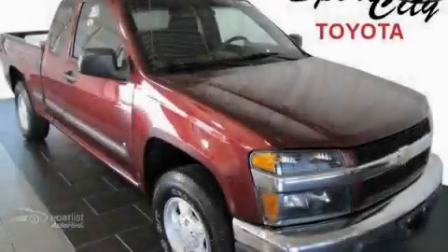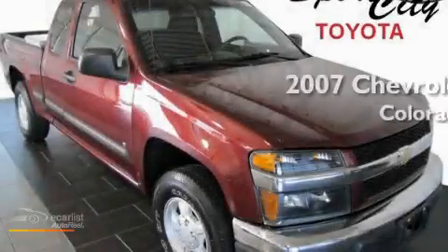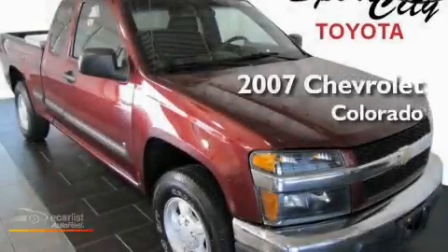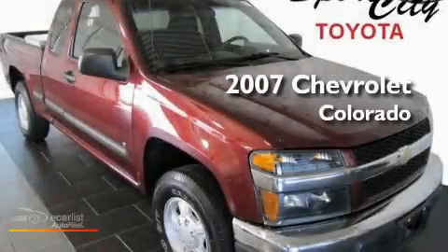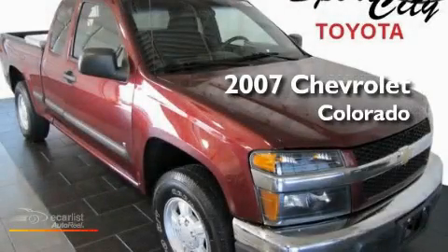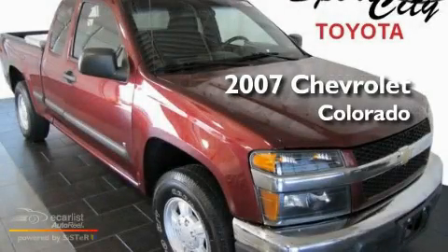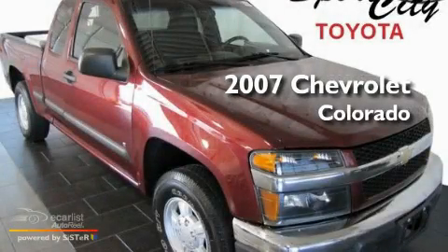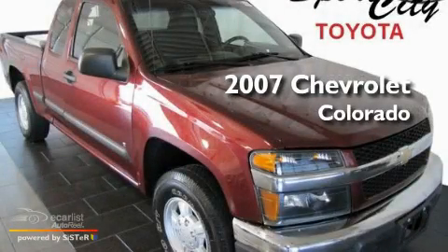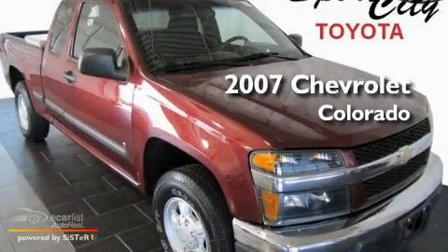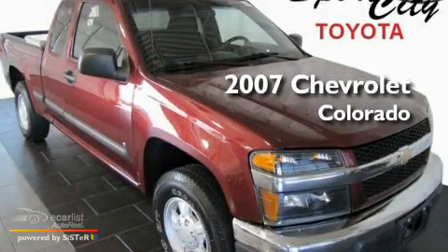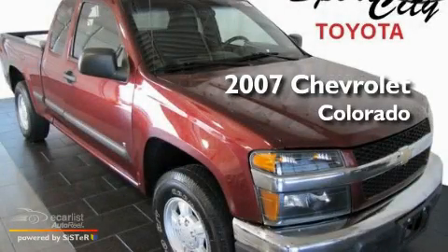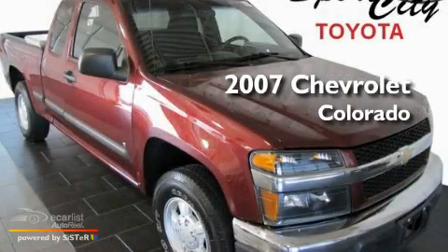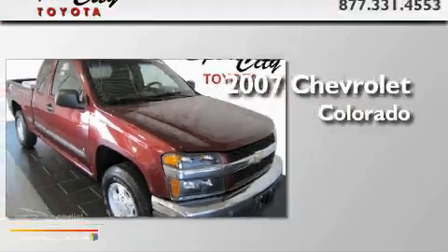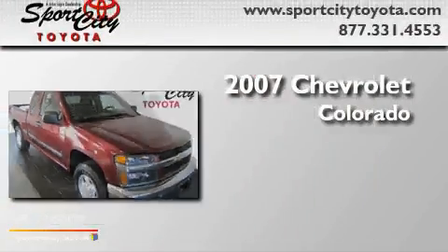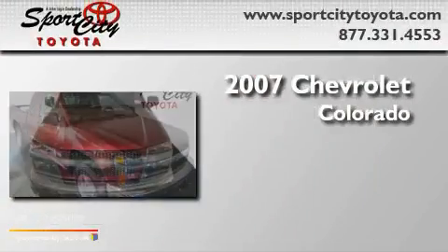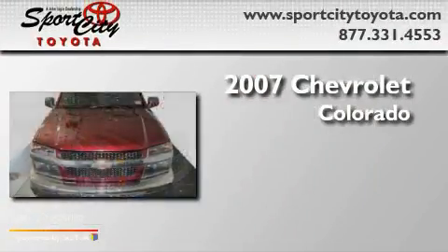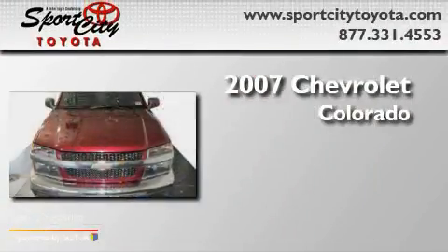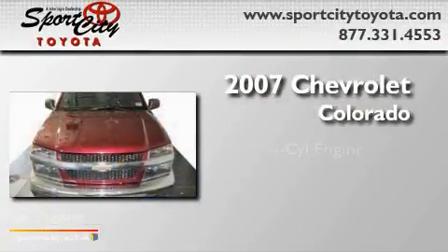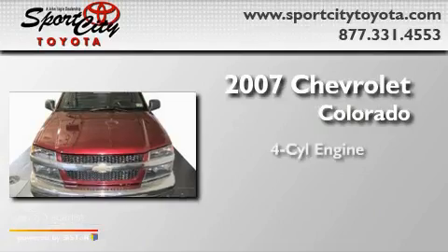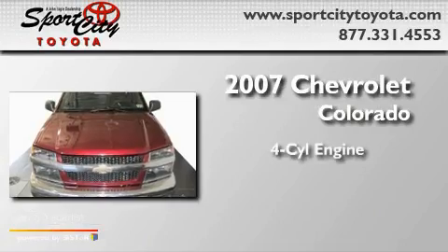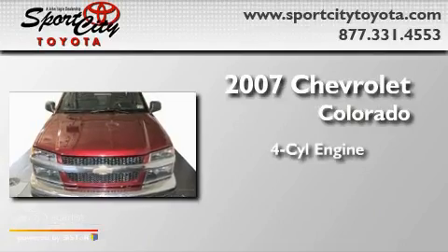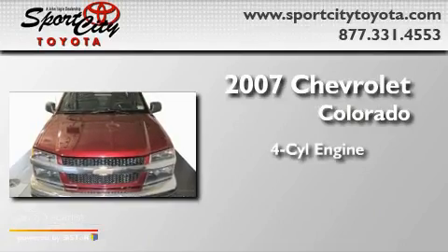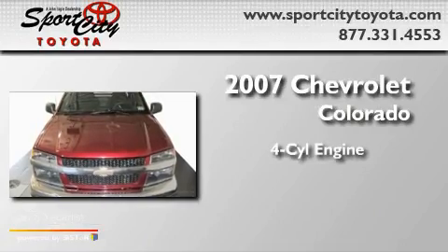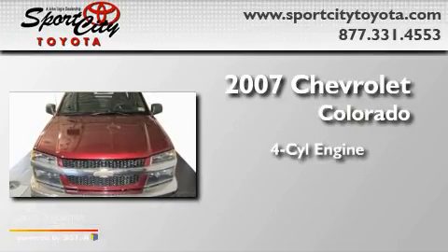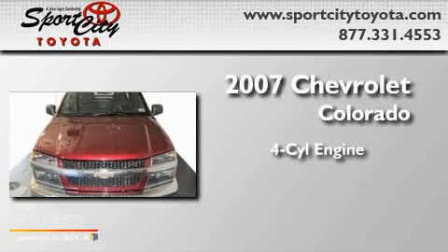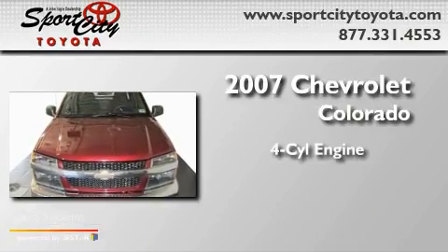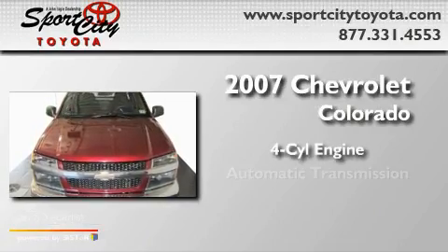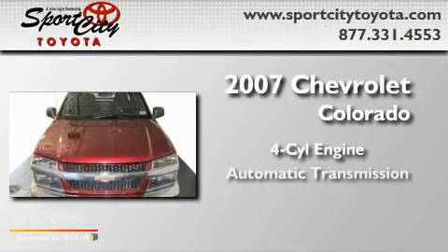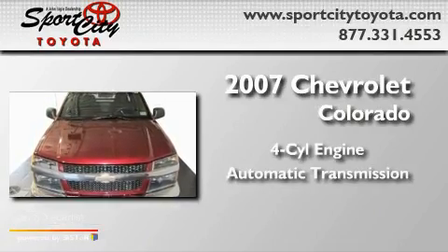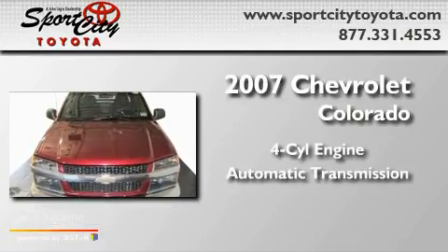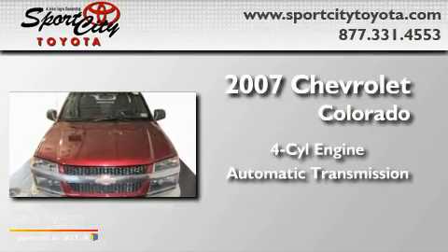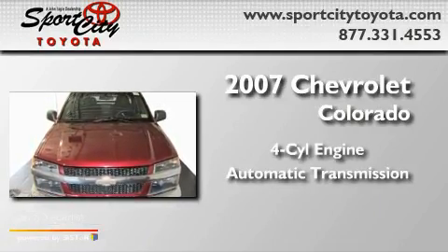This is a 2007 Chevrolet Colorado. It features a four-cylinder engine and an automatic transmission.